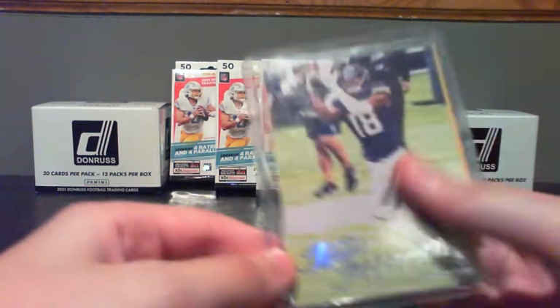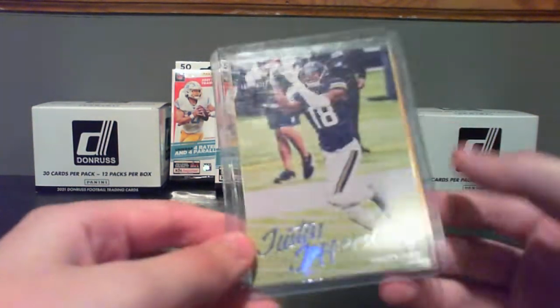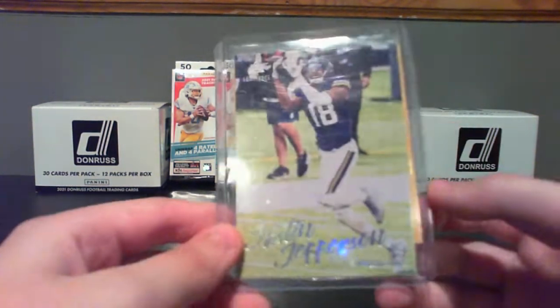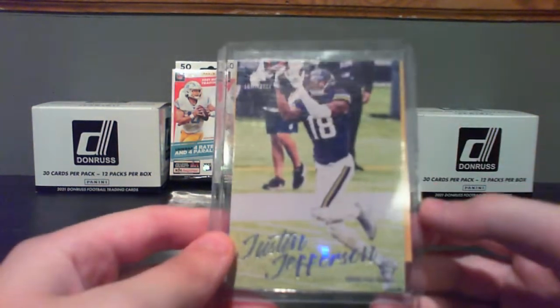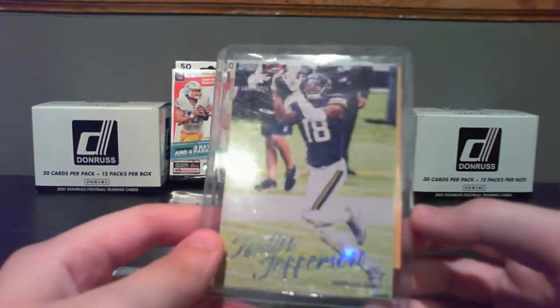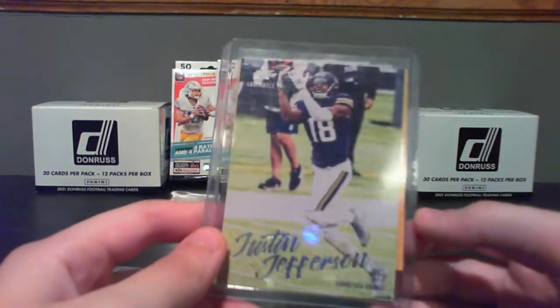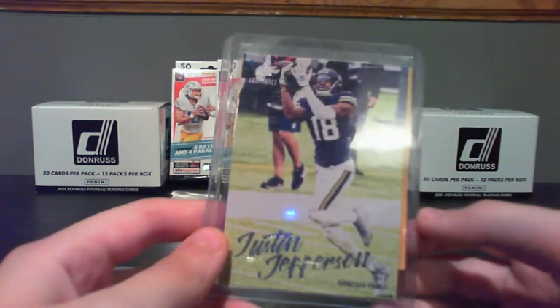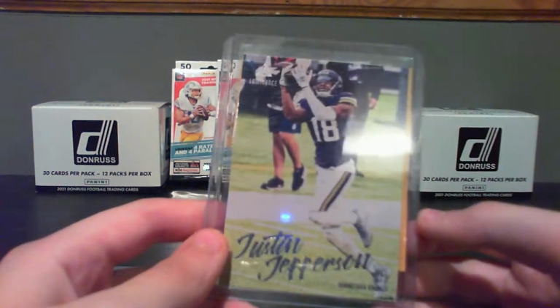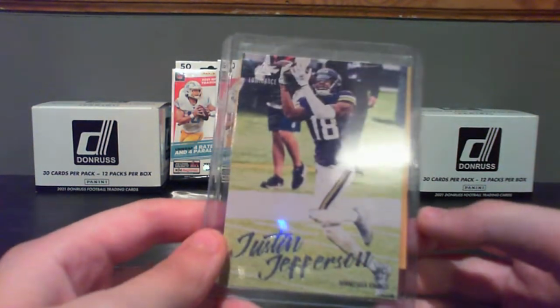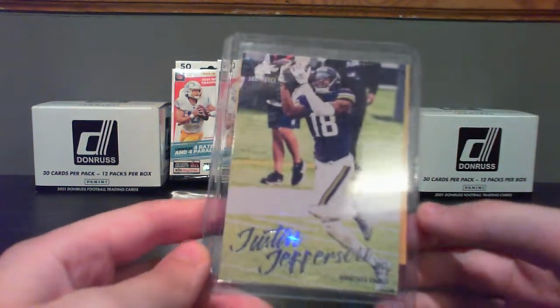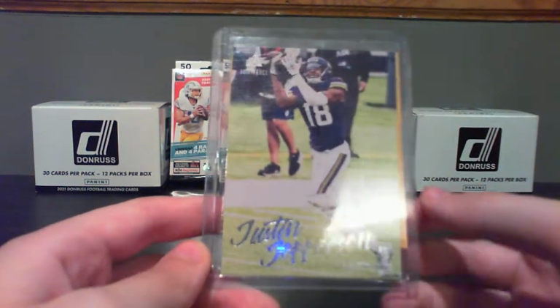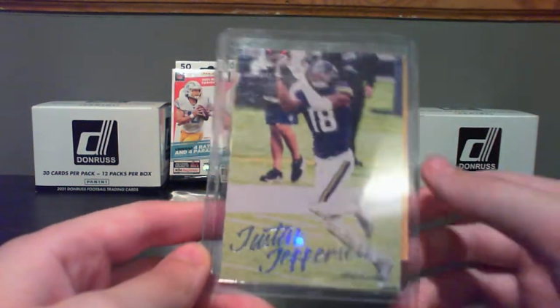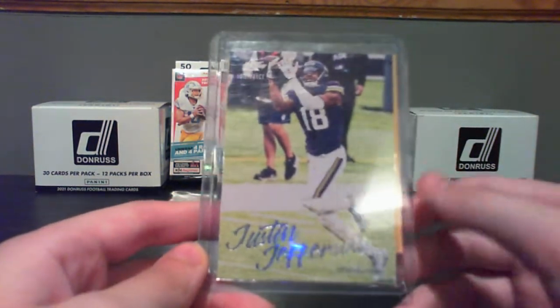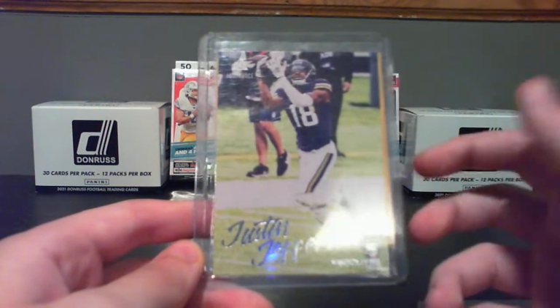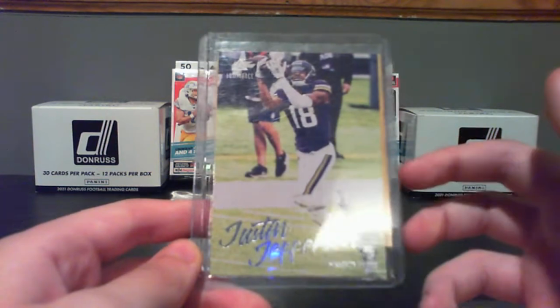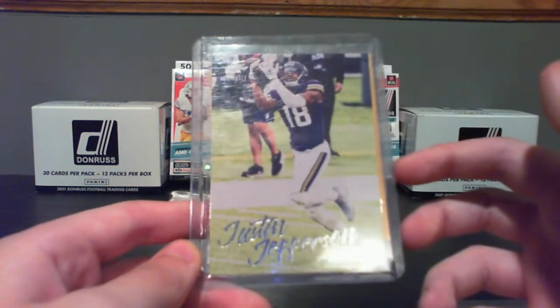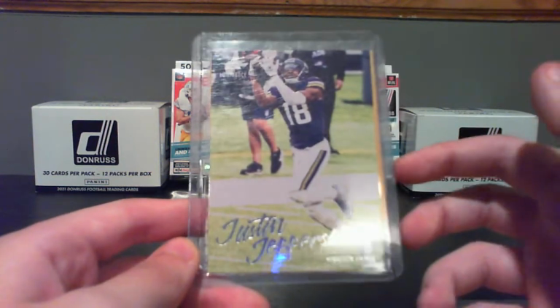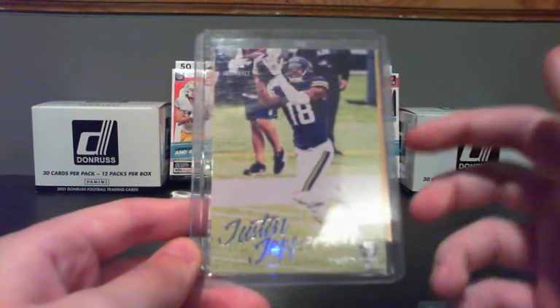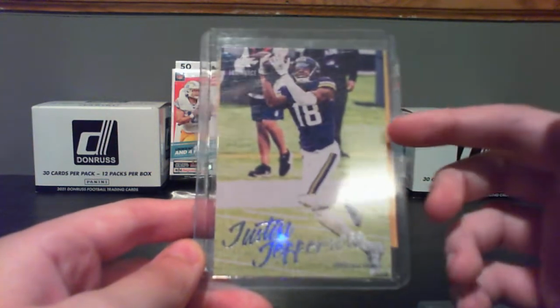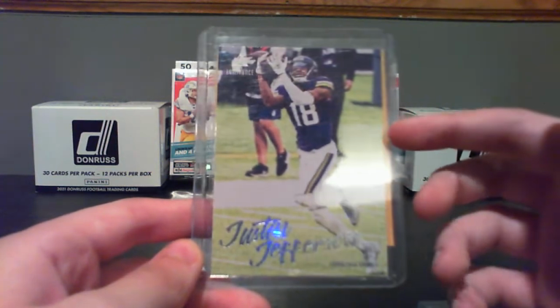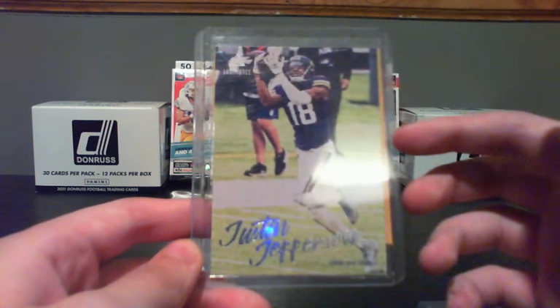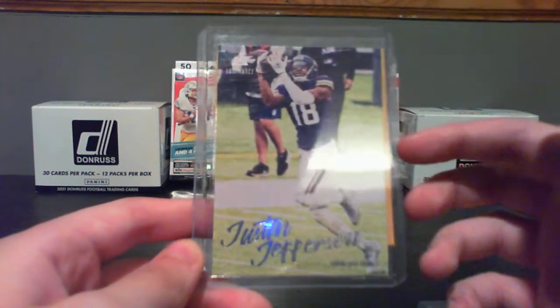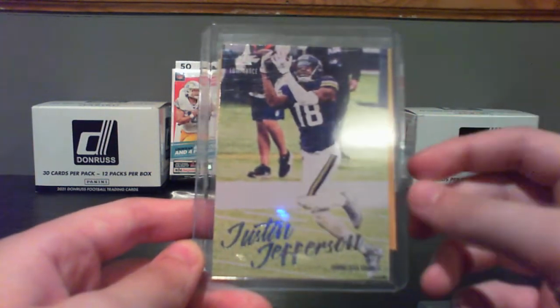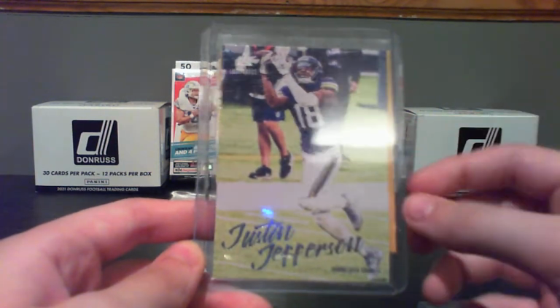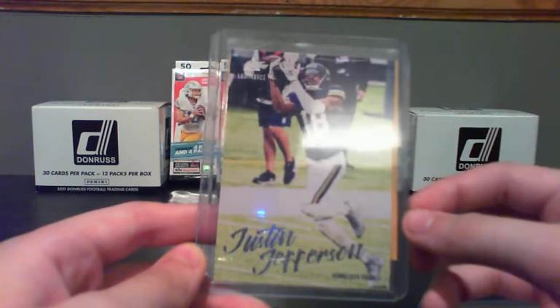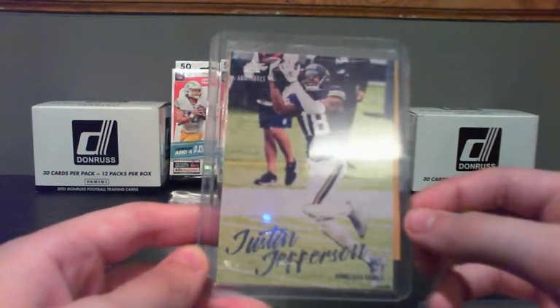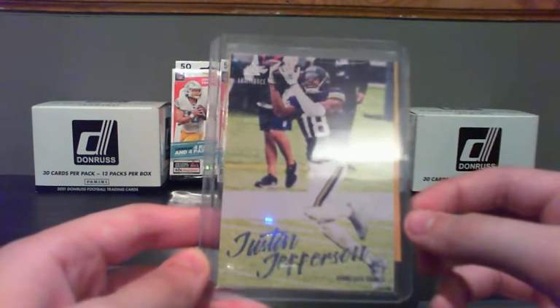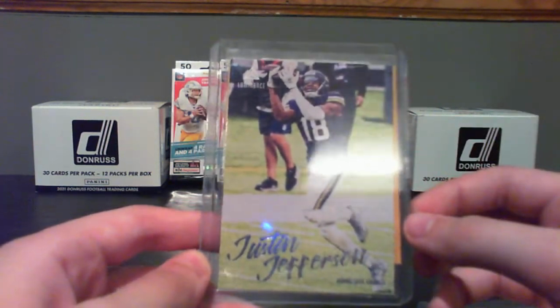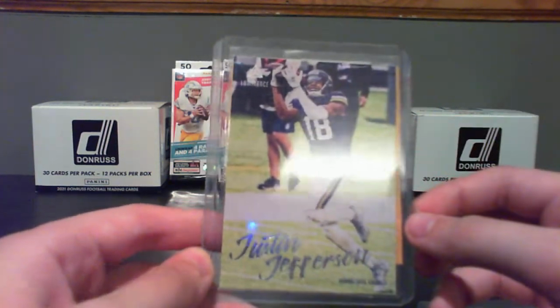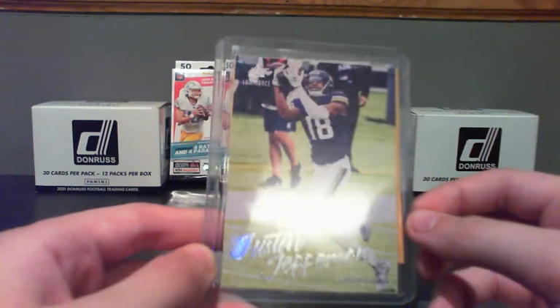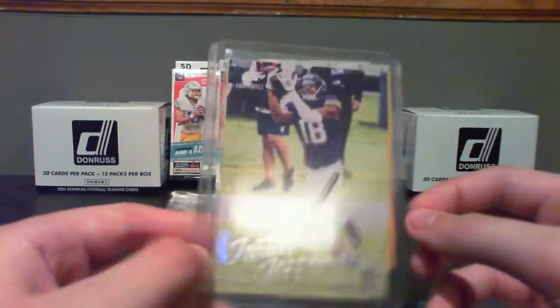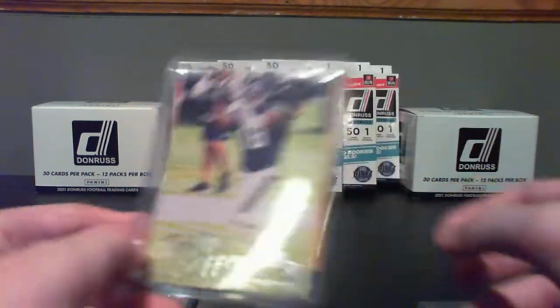This is the Jefferson of the Week. It's a Chronicles Luminance card — good looking one.